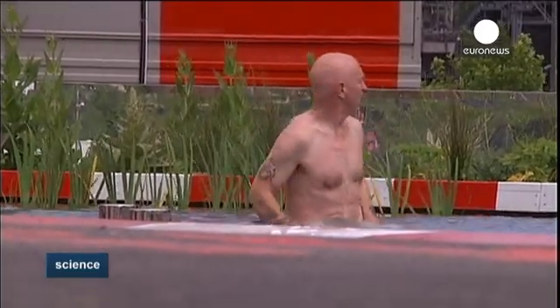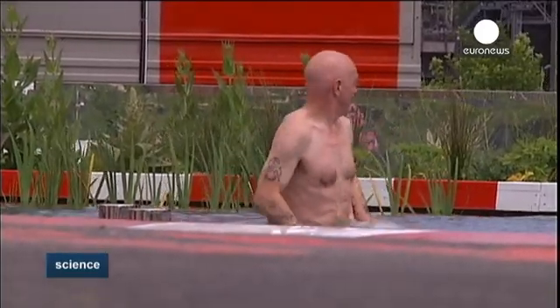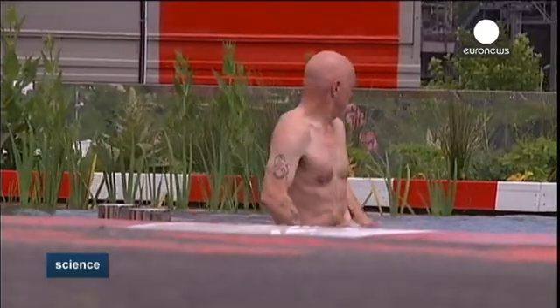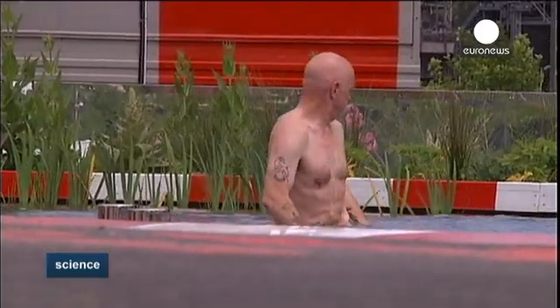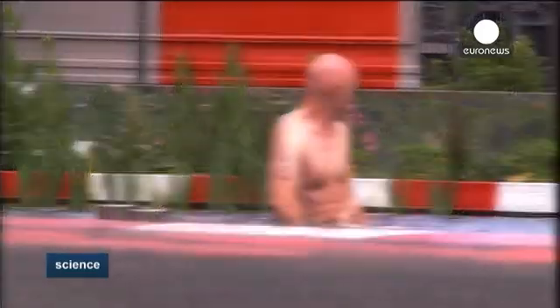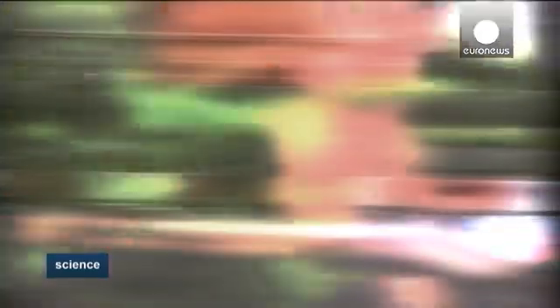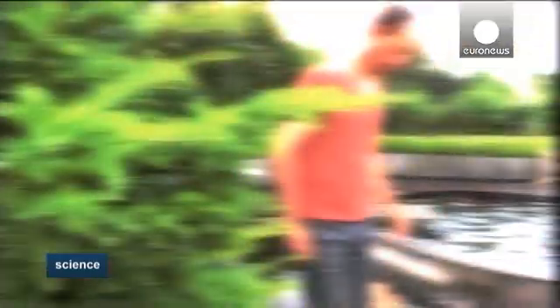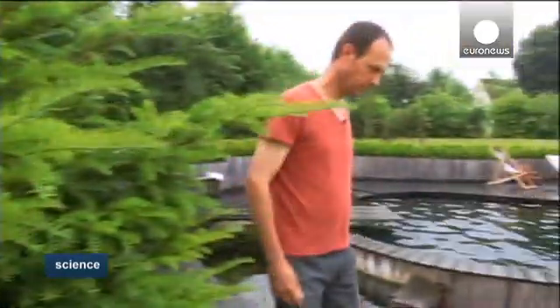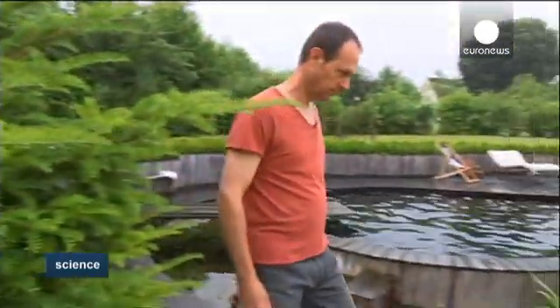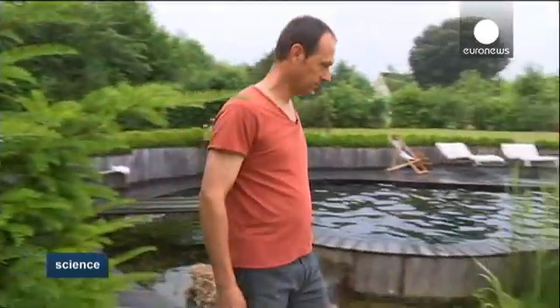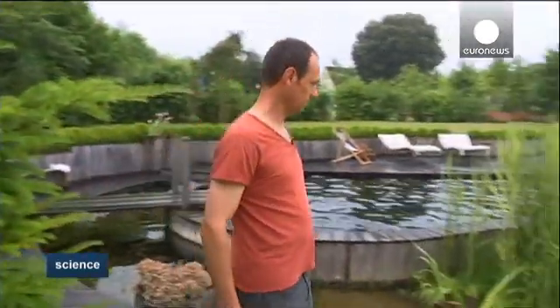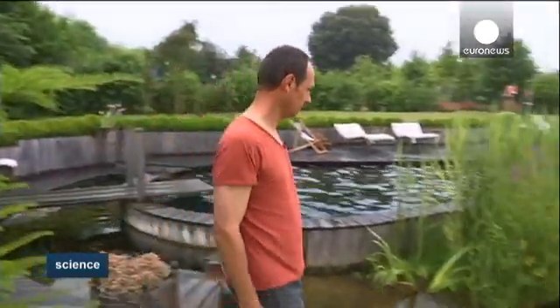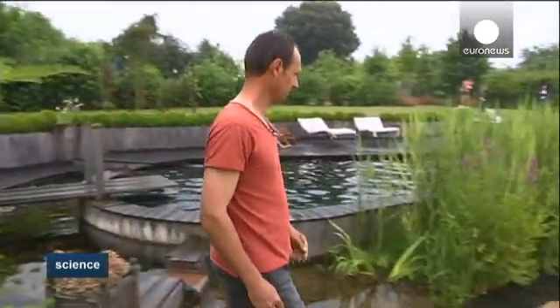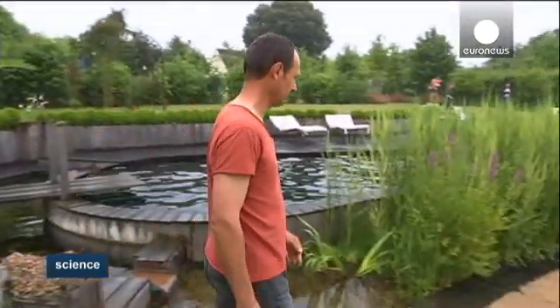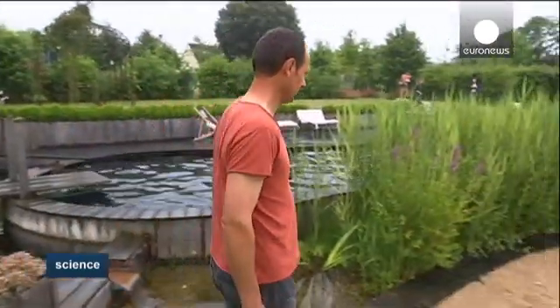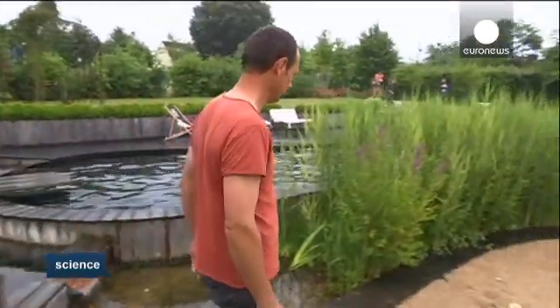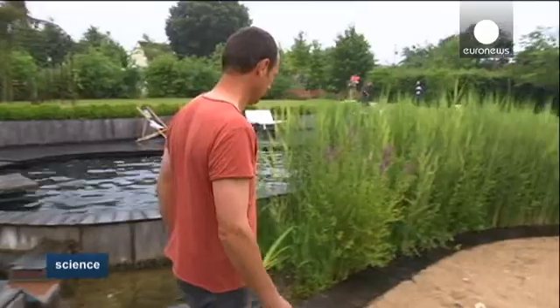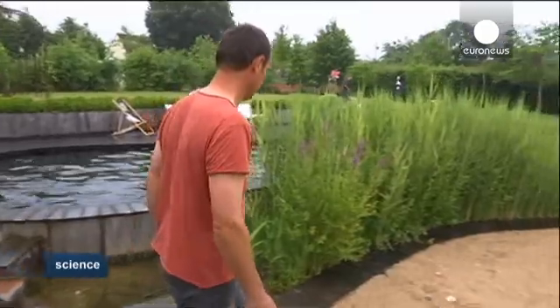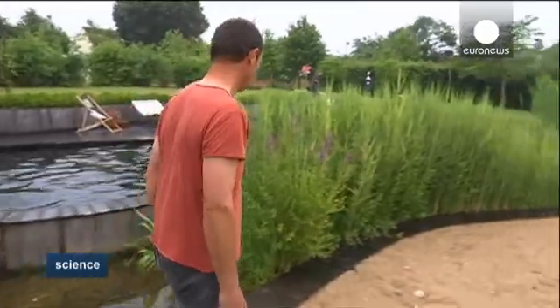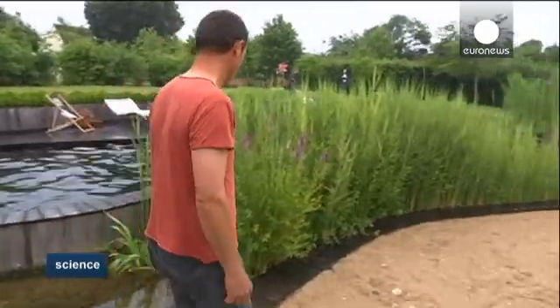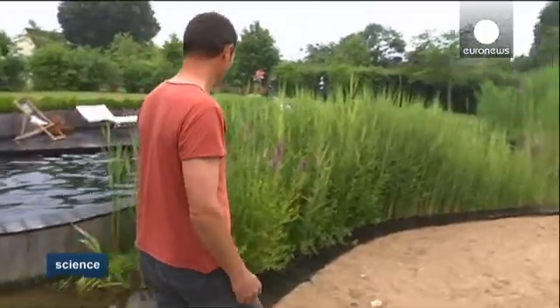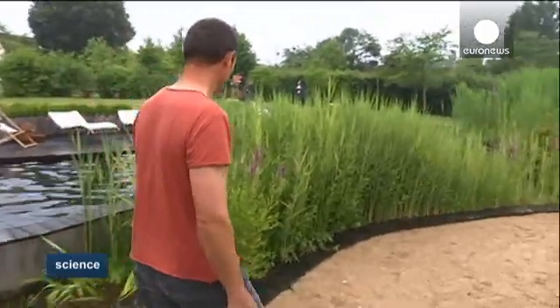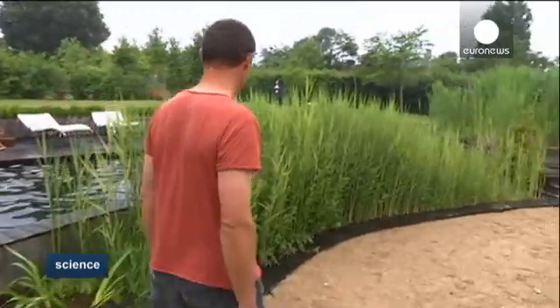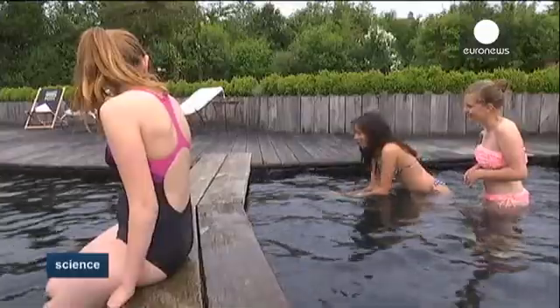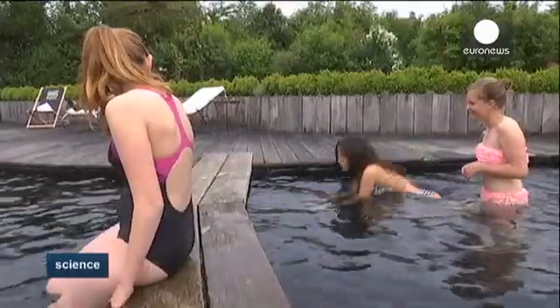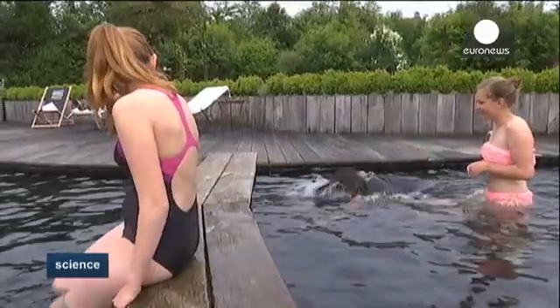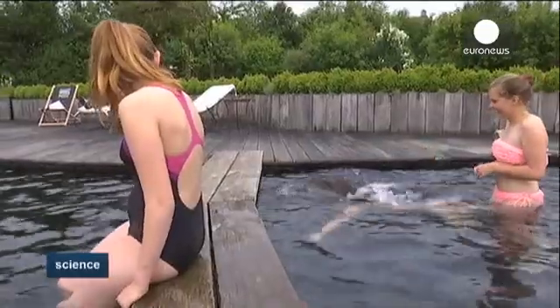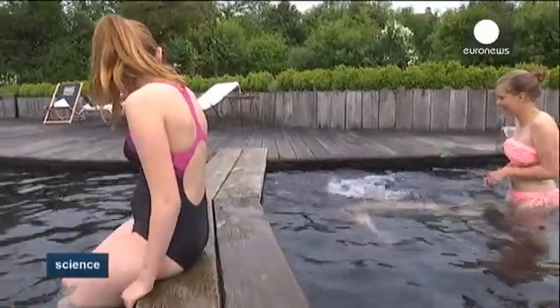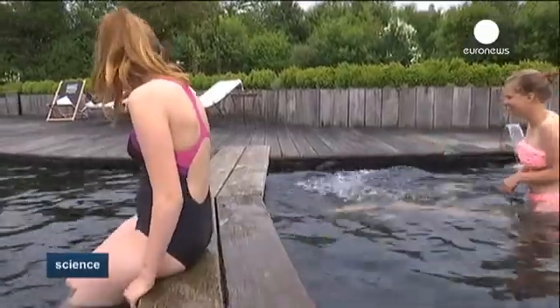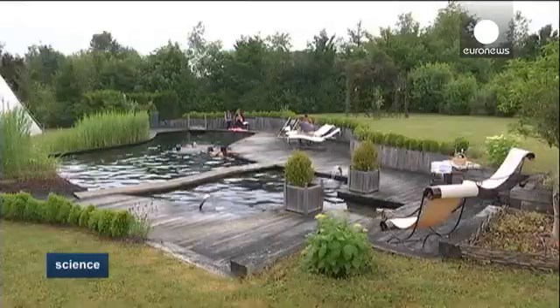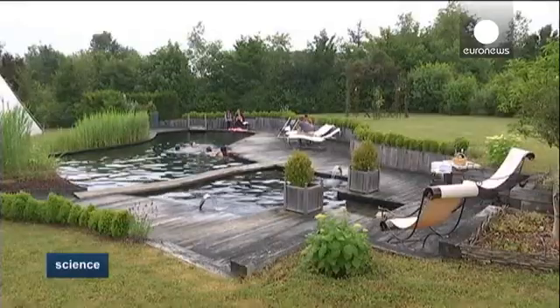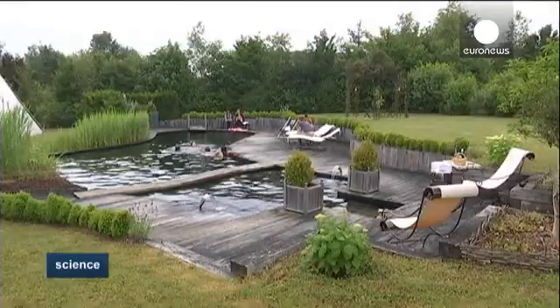France has about a dozen, Germany about a hundred. Which brings us back to France, into Christophe Lucien's backyard.